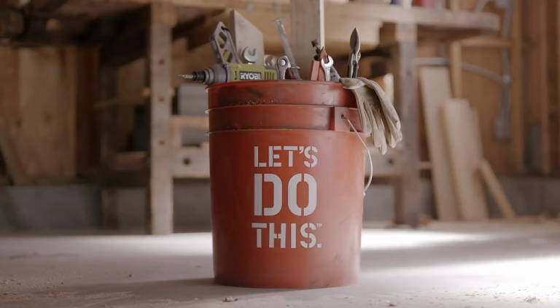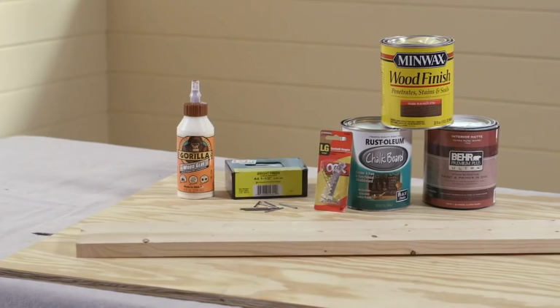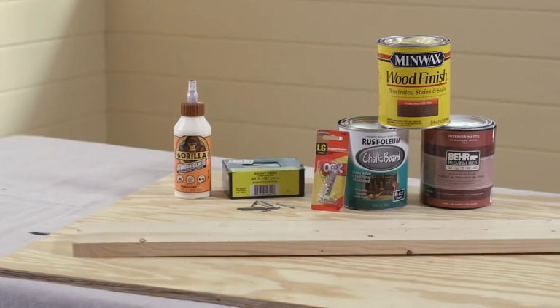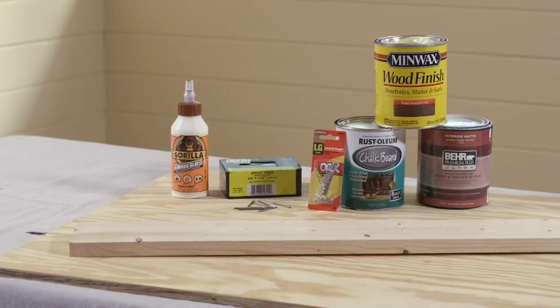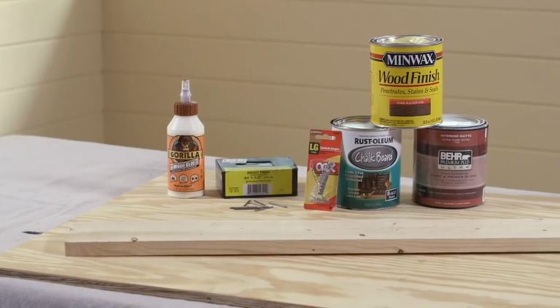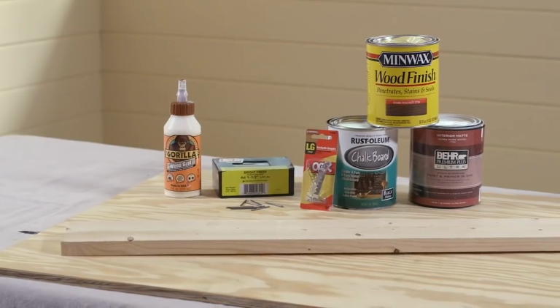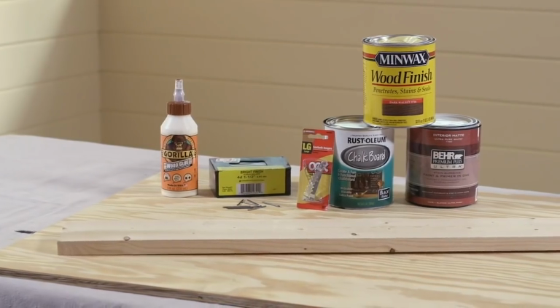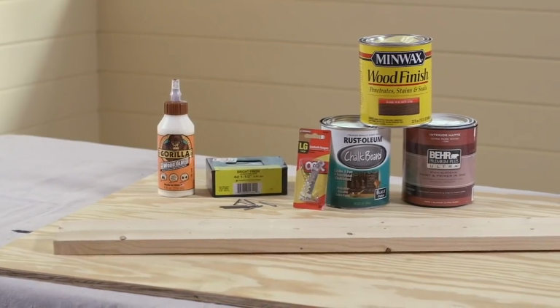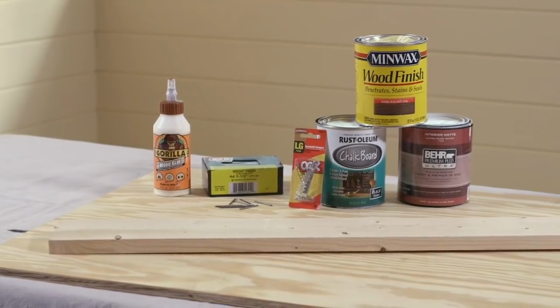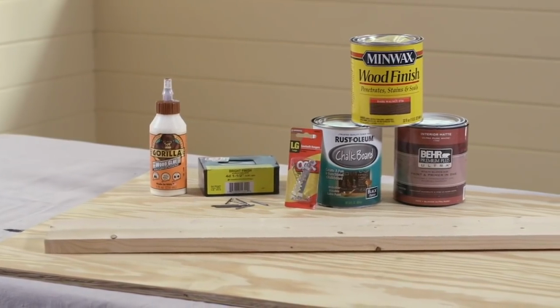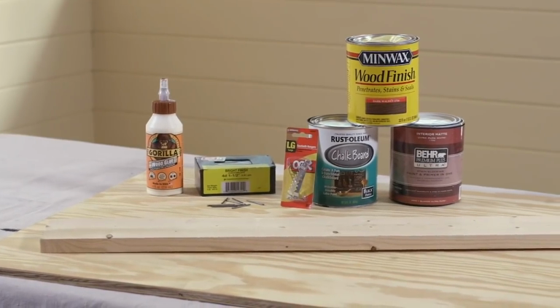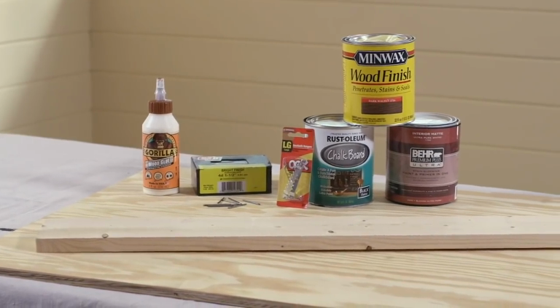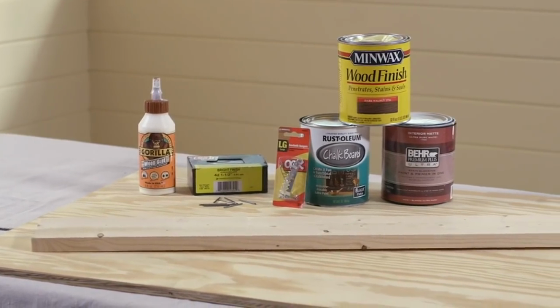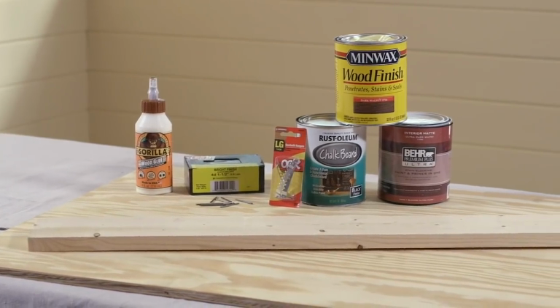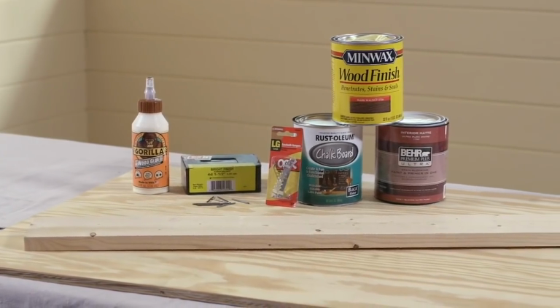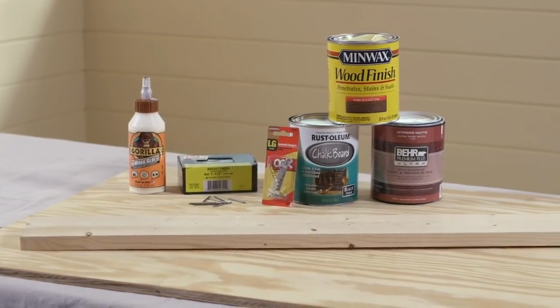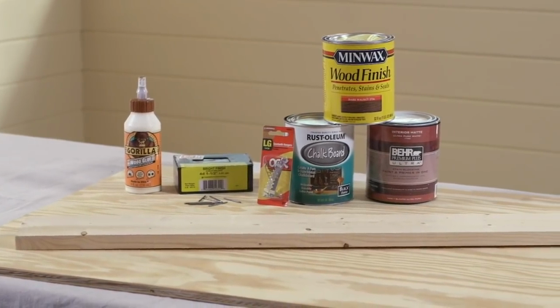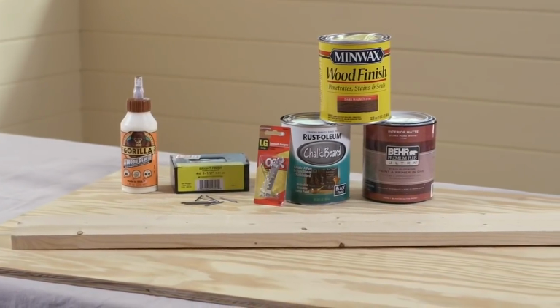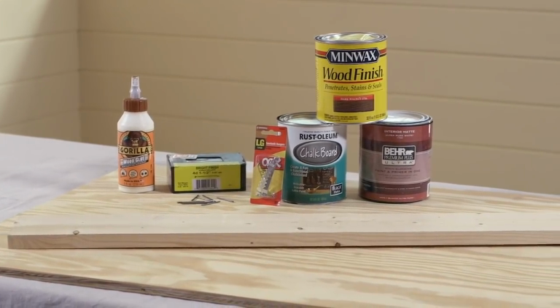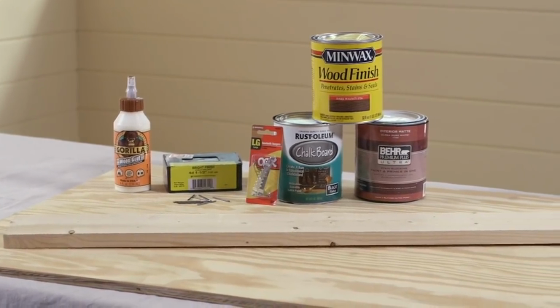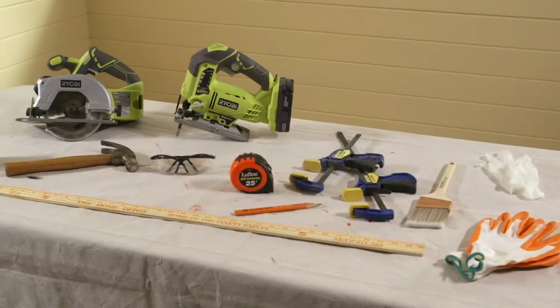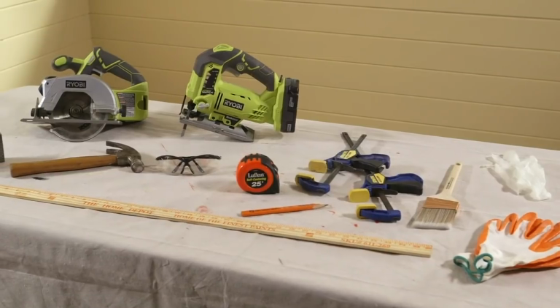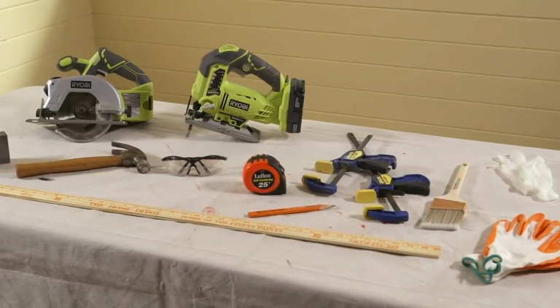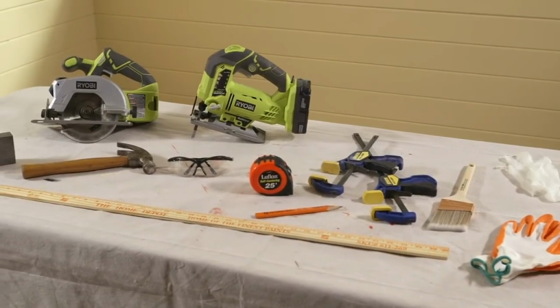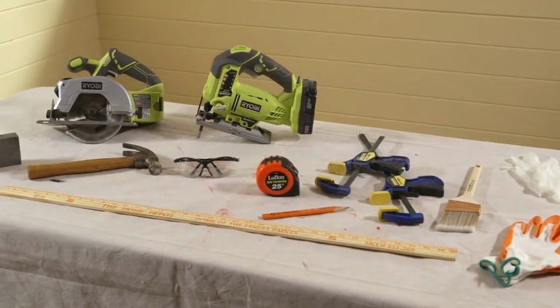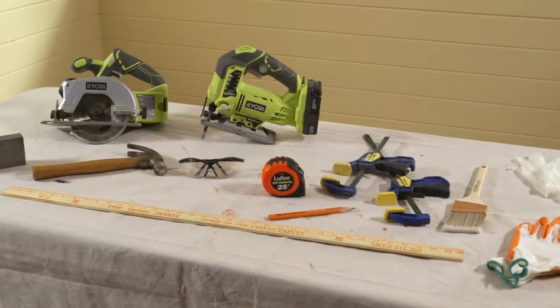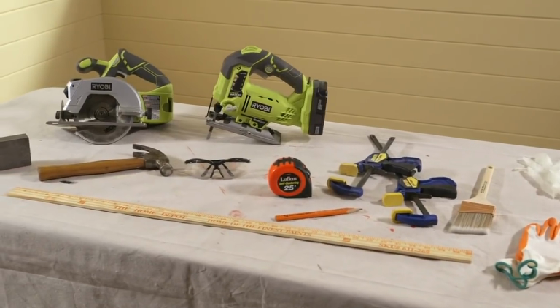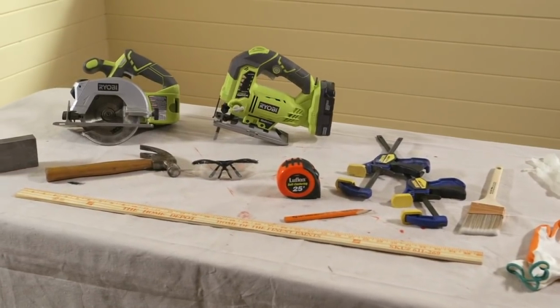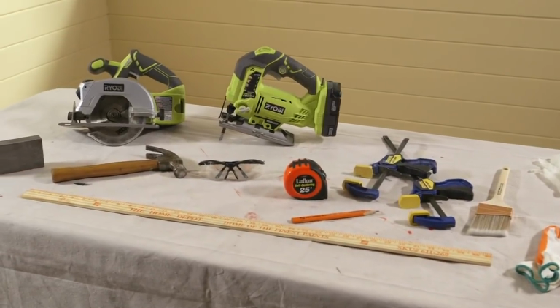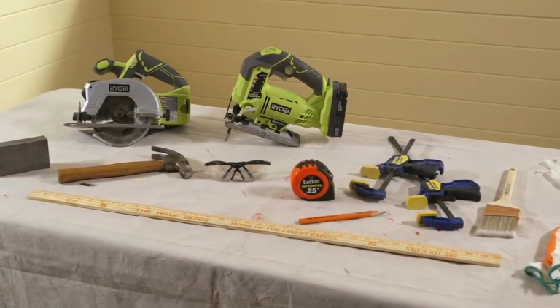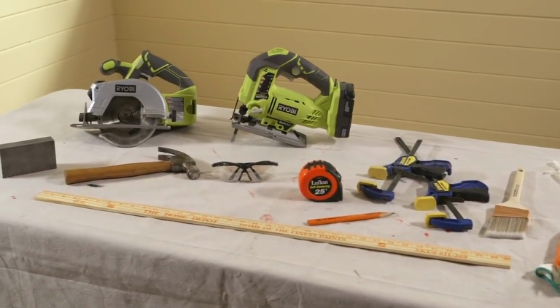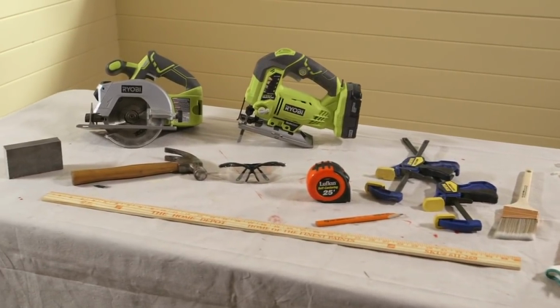Here are the tools and materials you're going to need, all available at your nearest Home Depot.